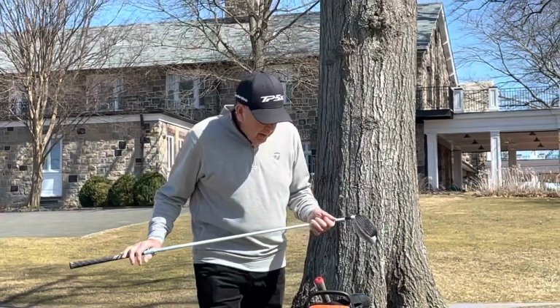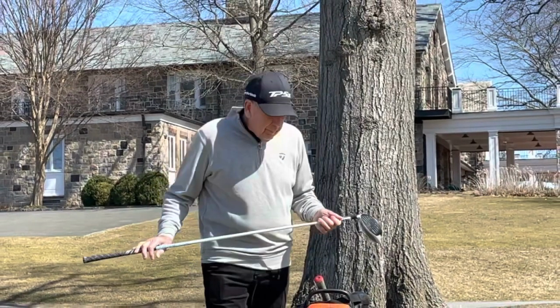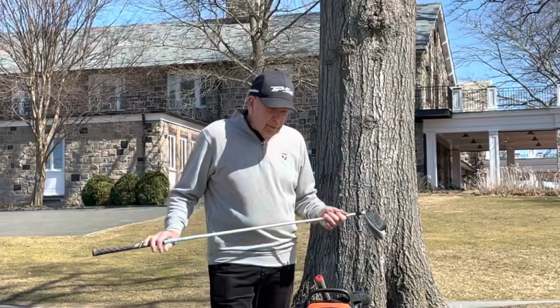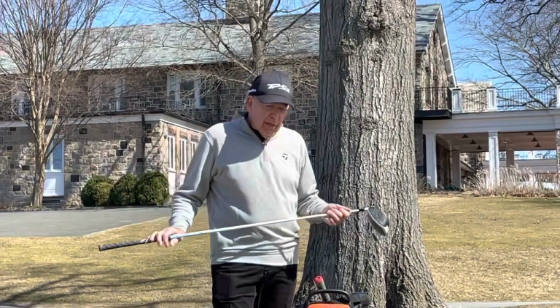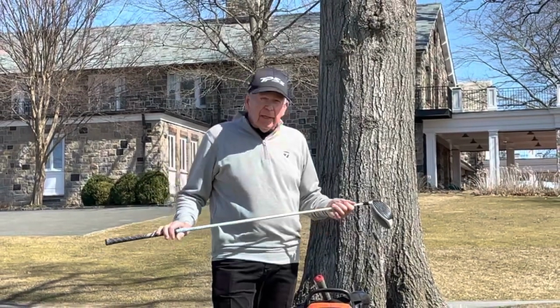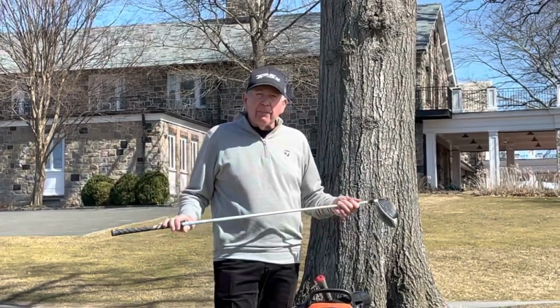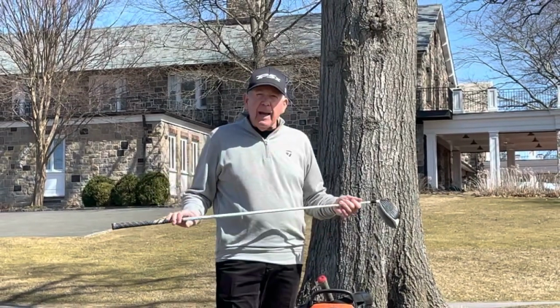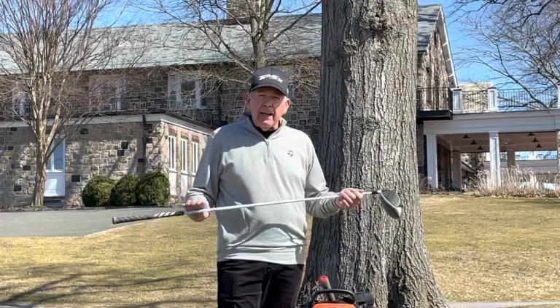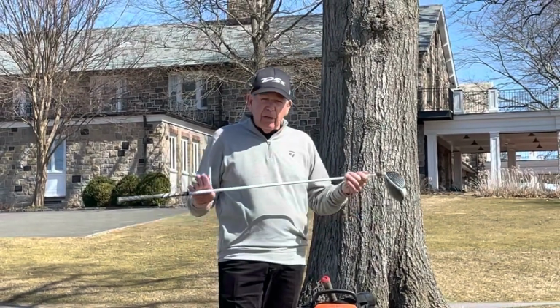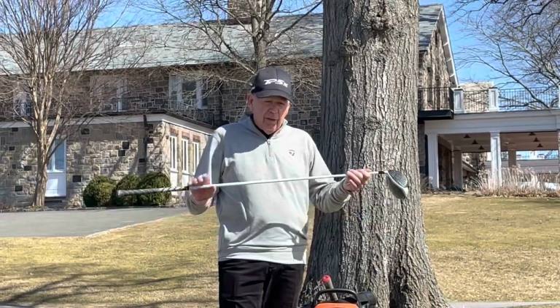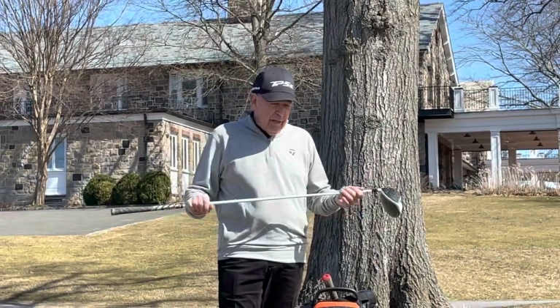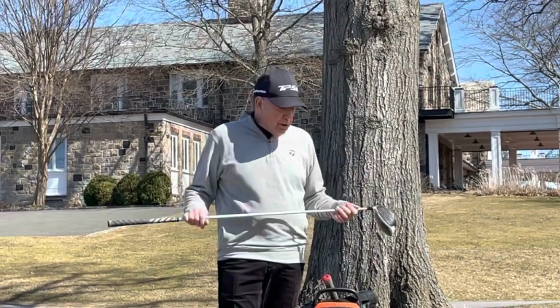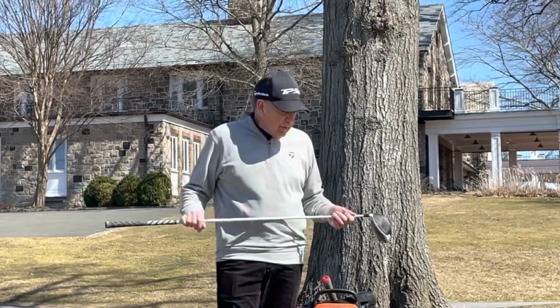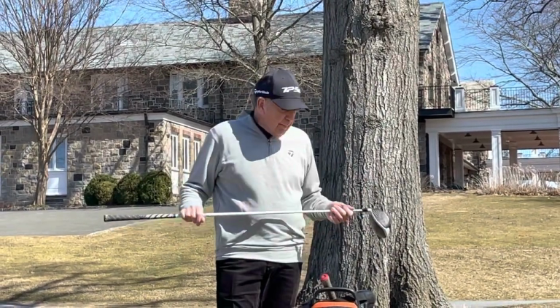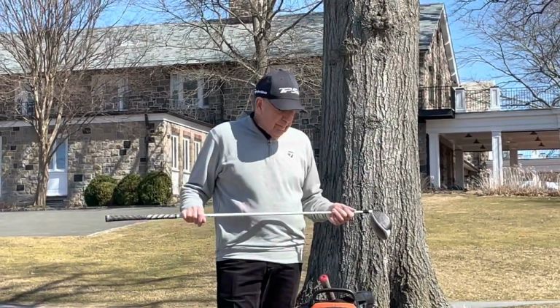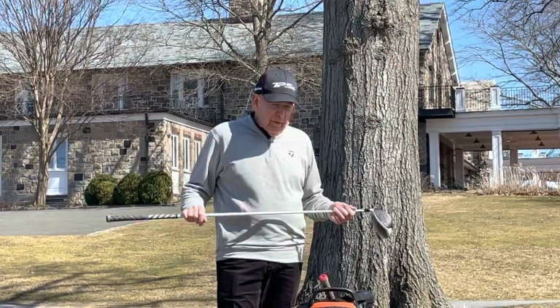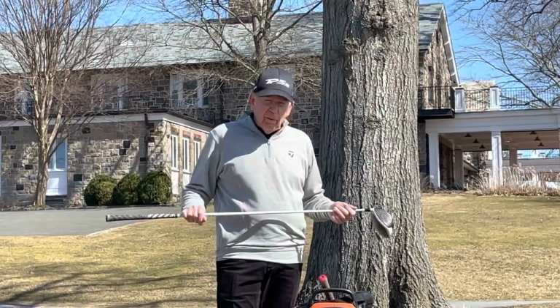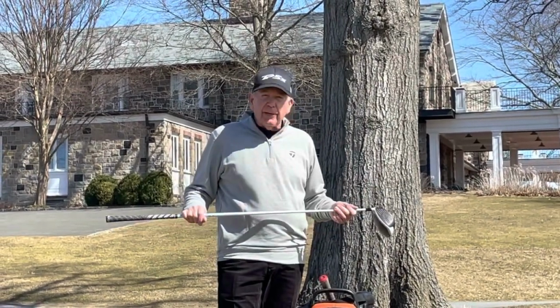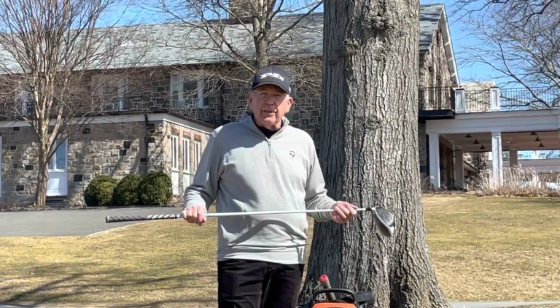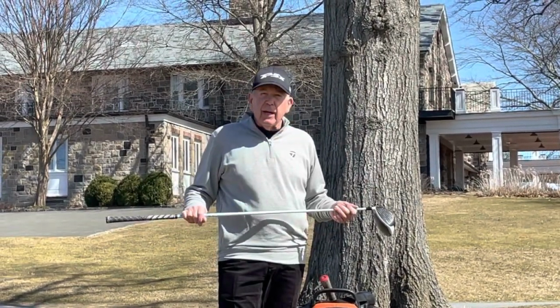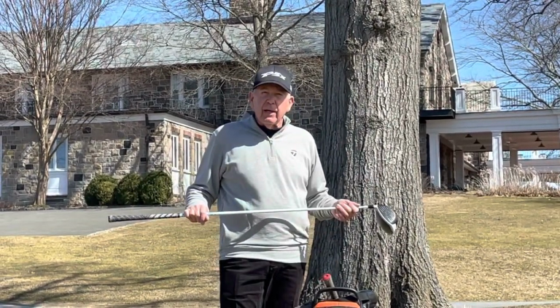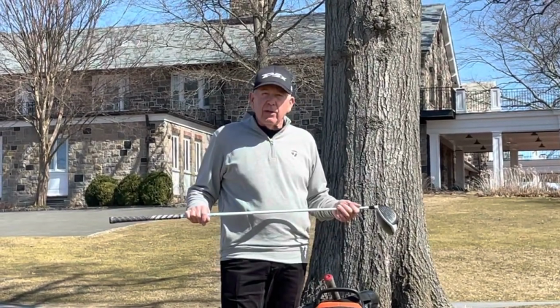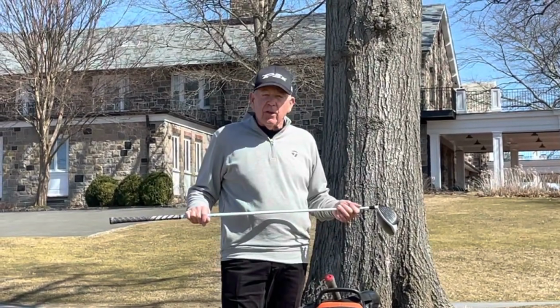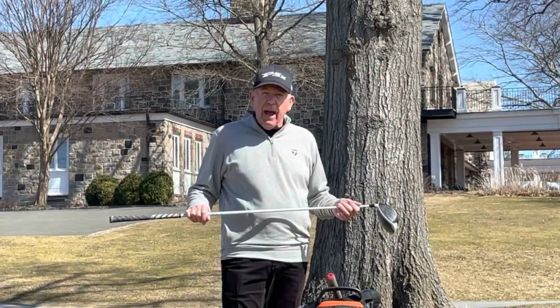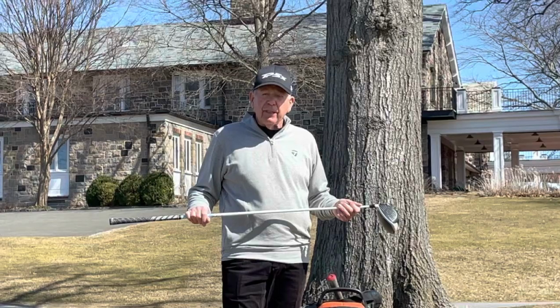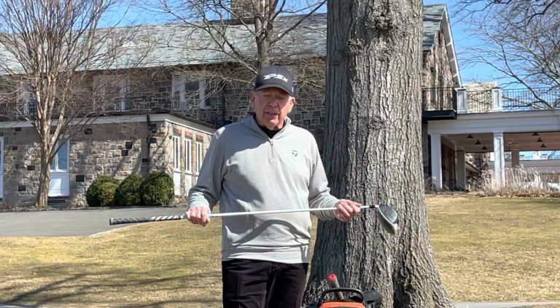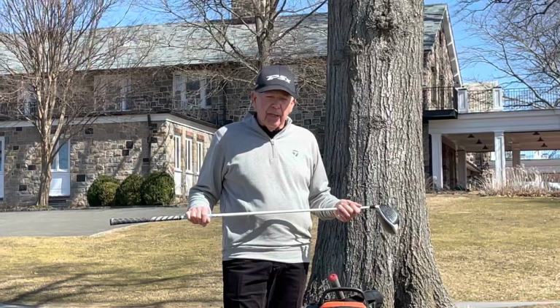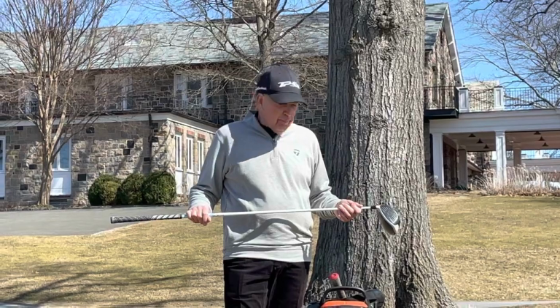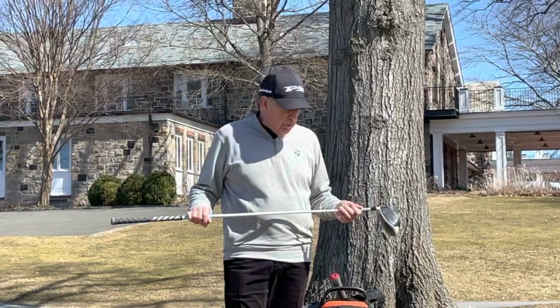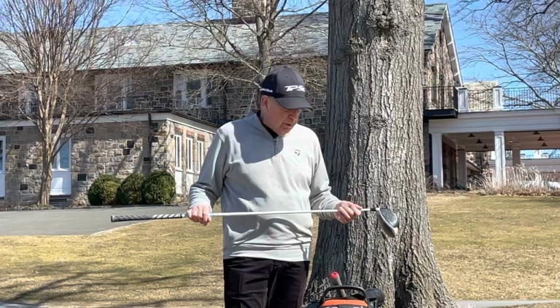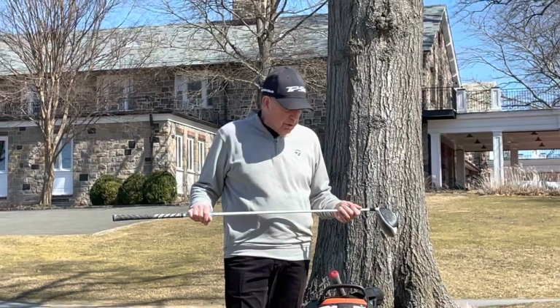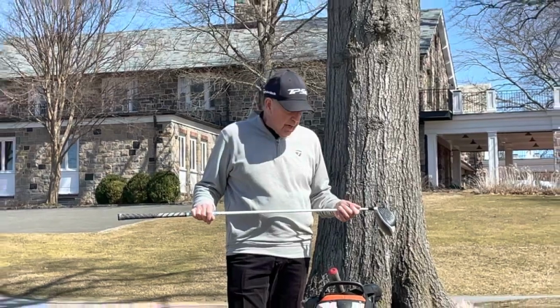We're going to combine a little history with a driving tip for you today.